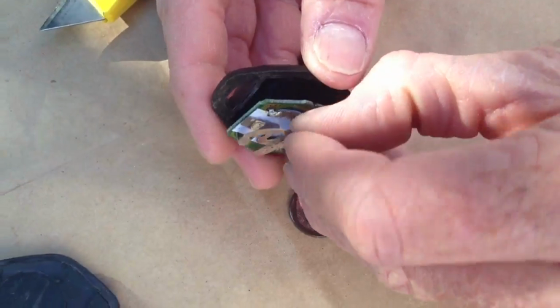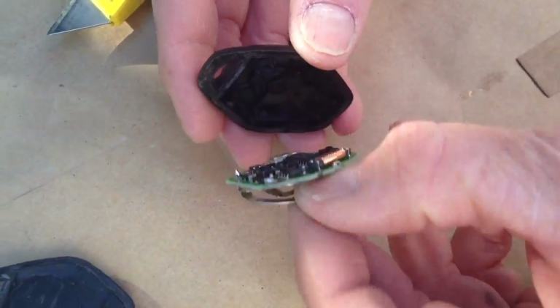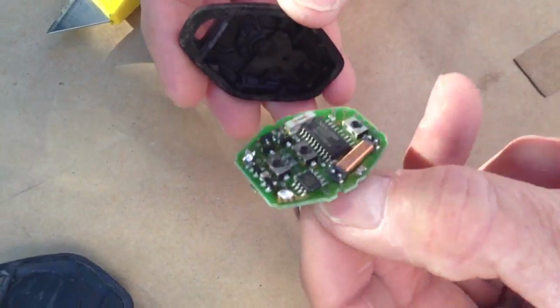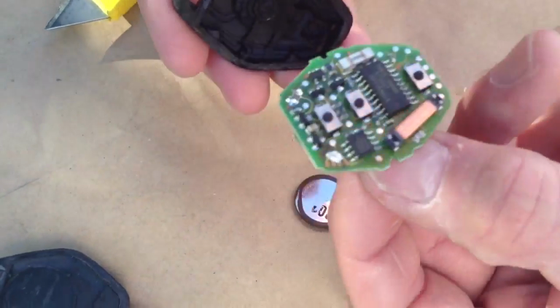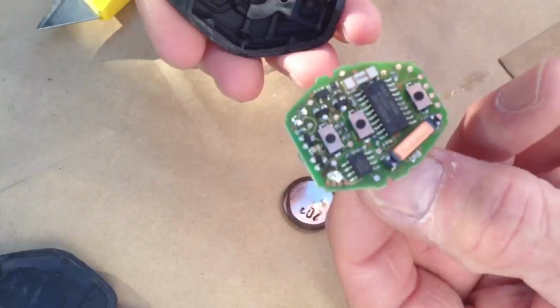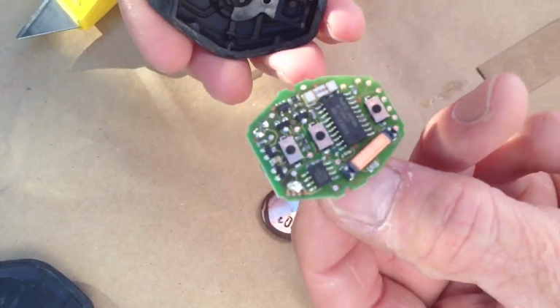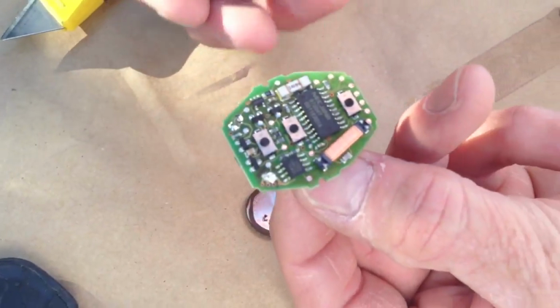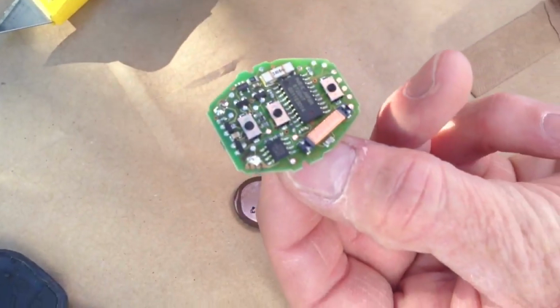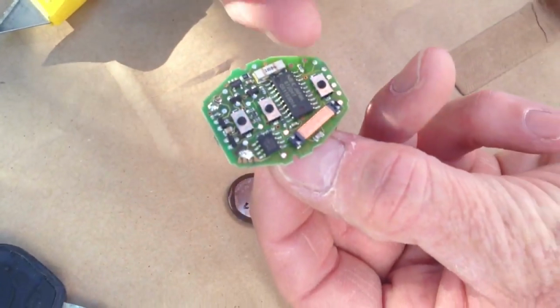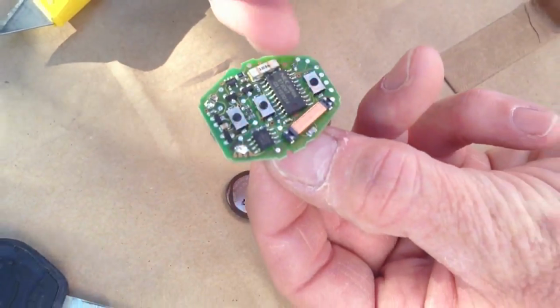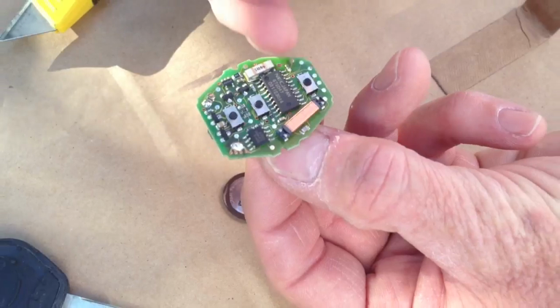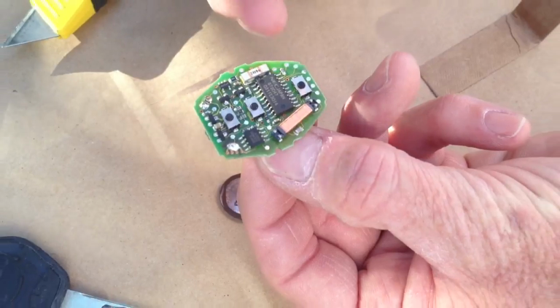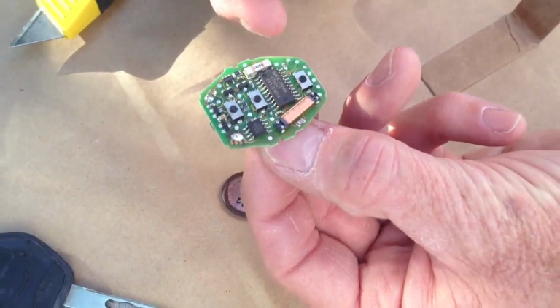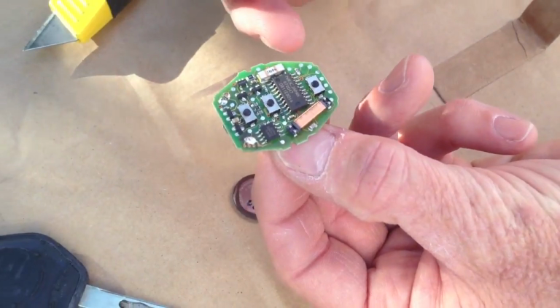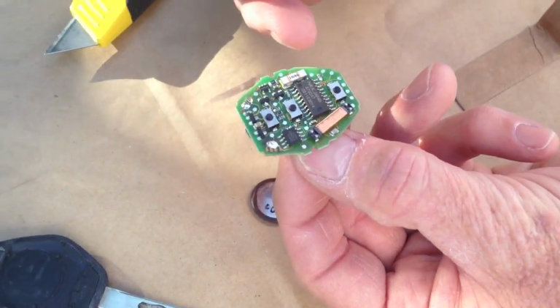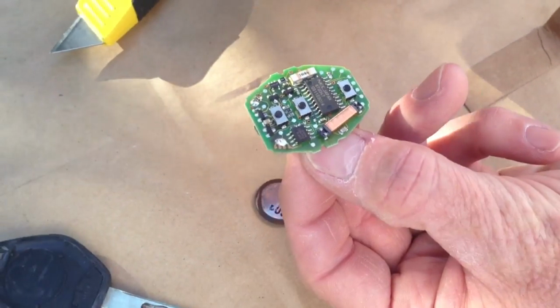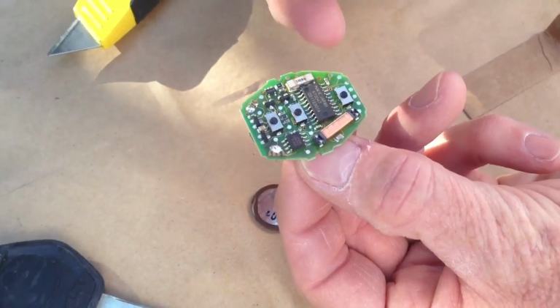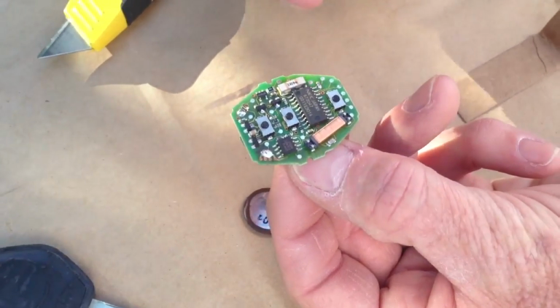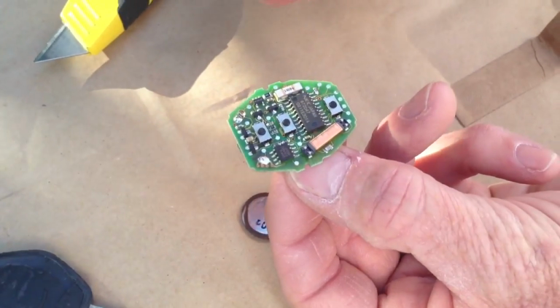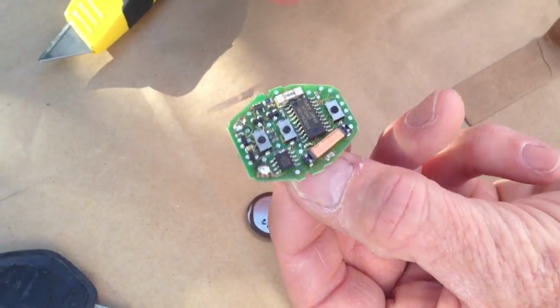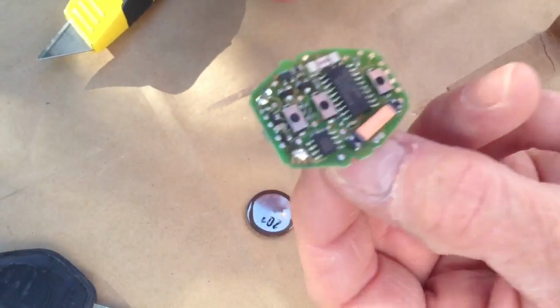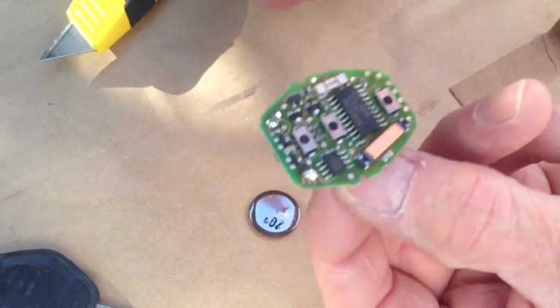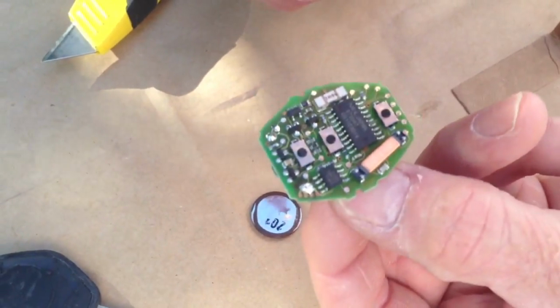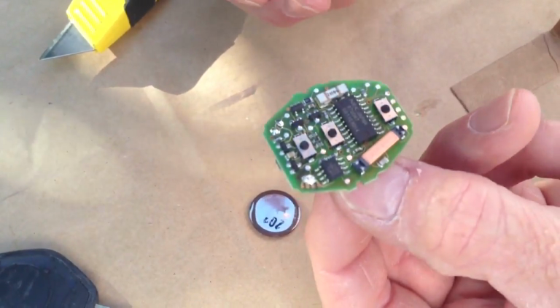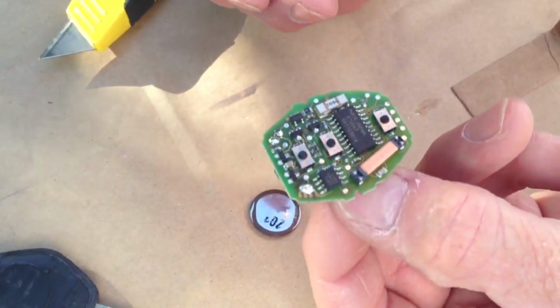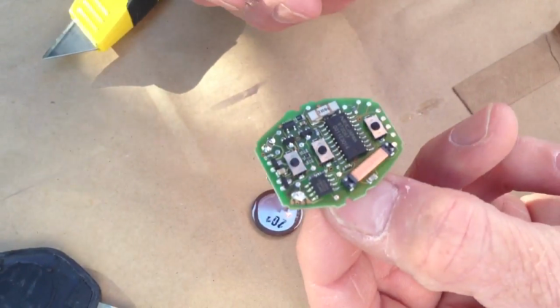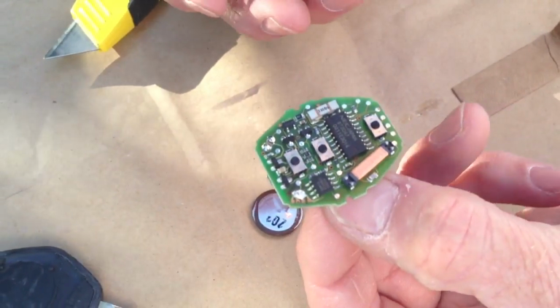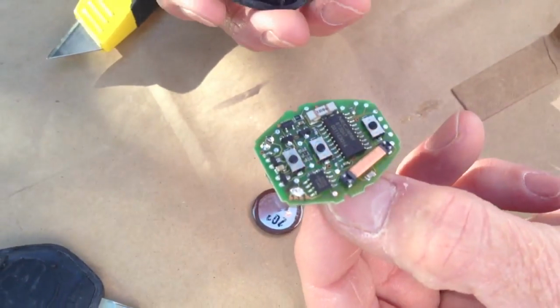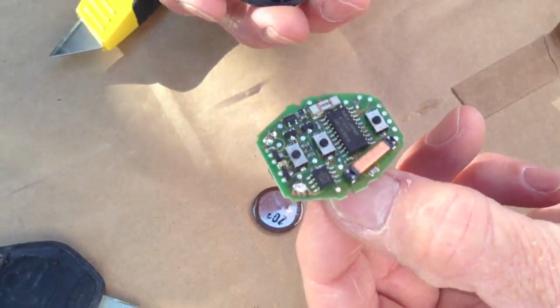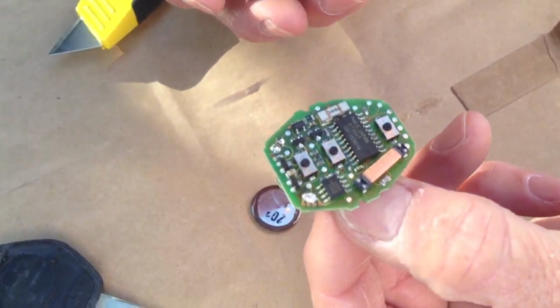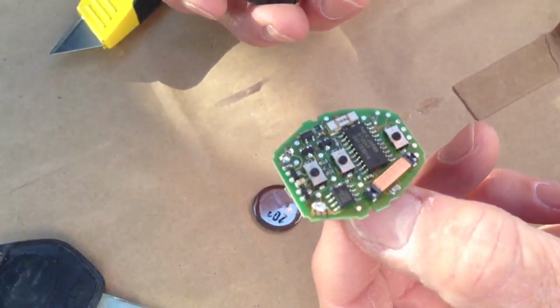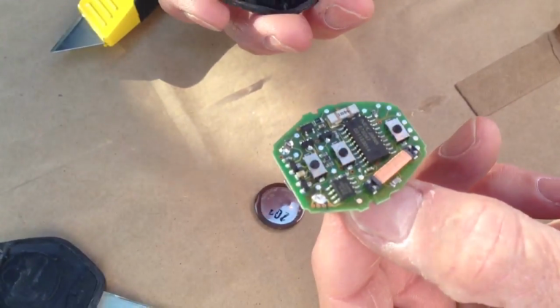That's what the motherboard looks like. There's also an RF chip in this that won't let you start the car without the key being next to the steering column.